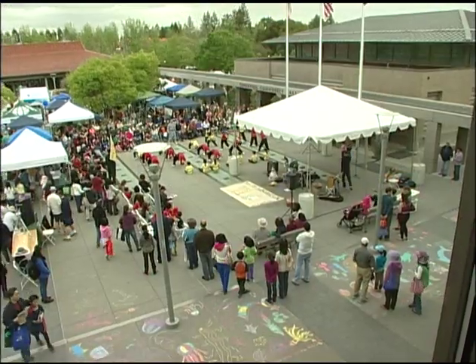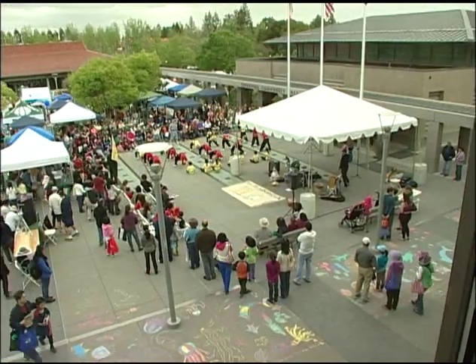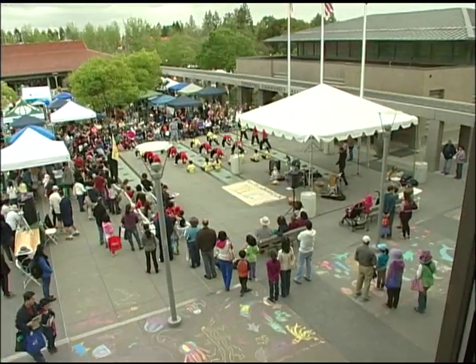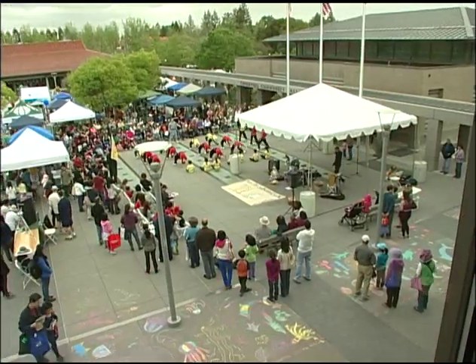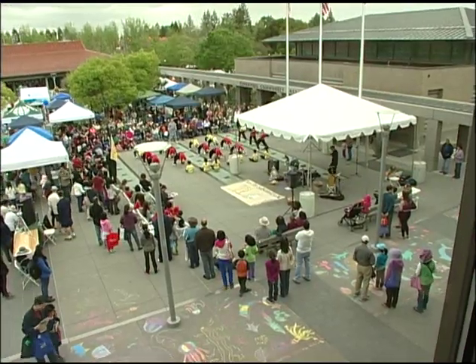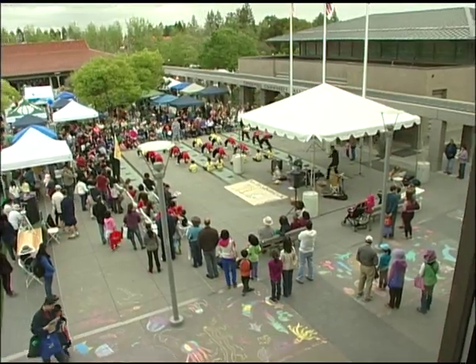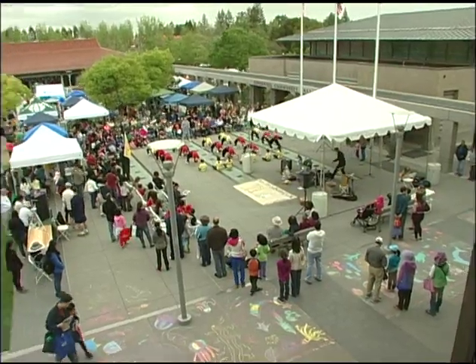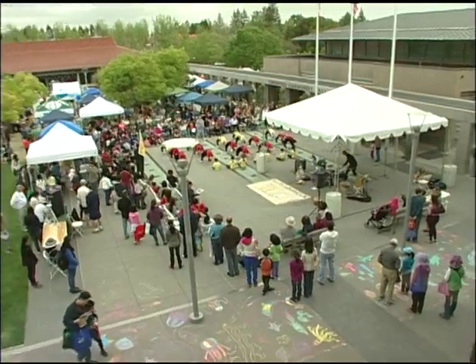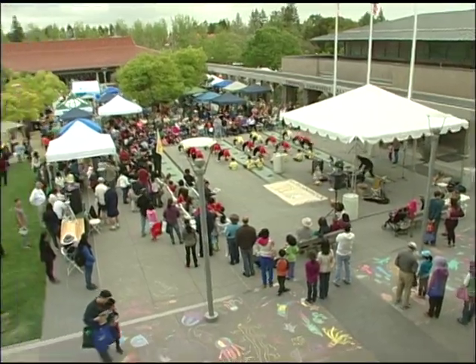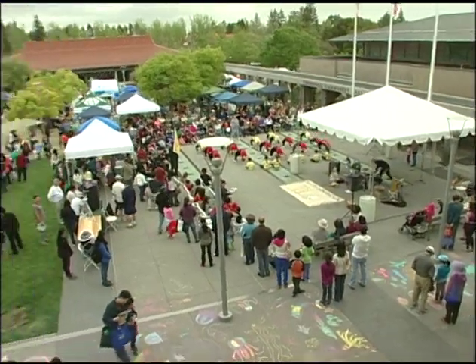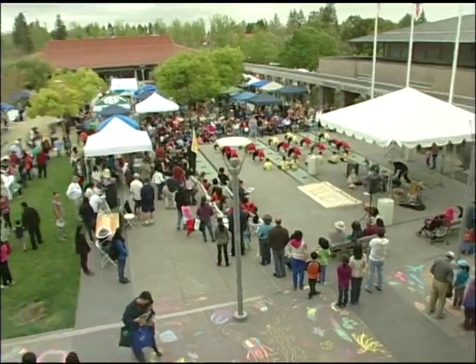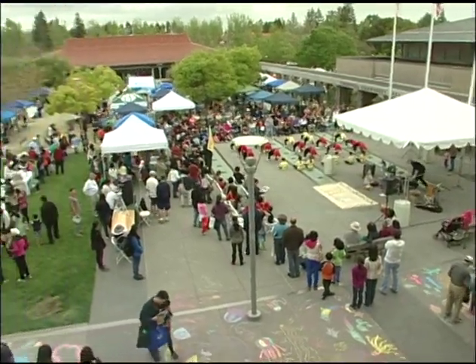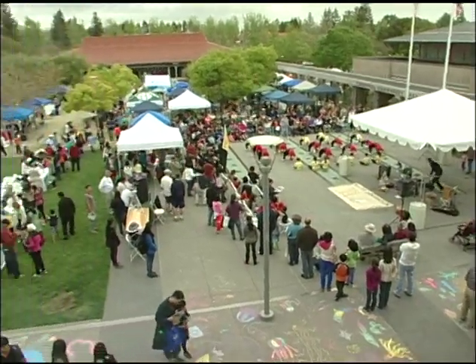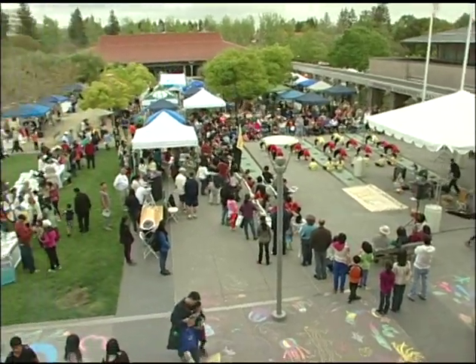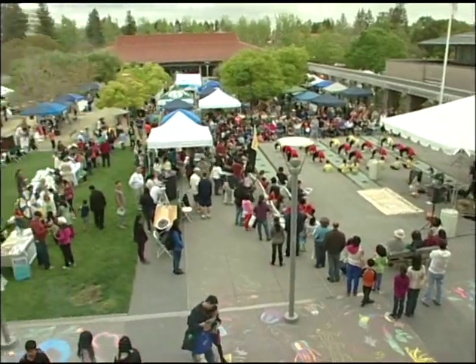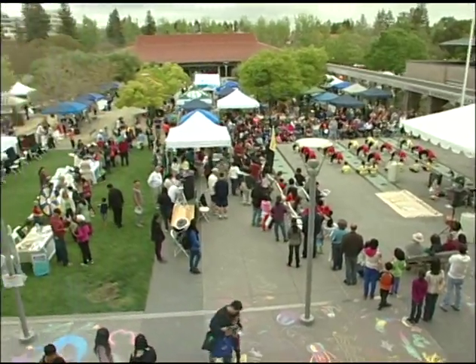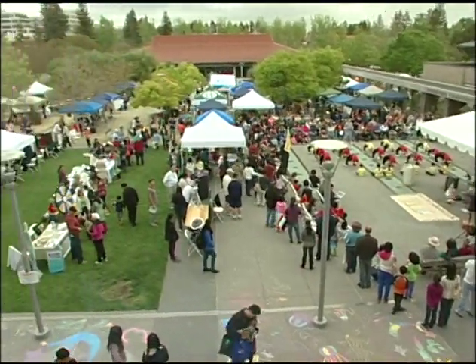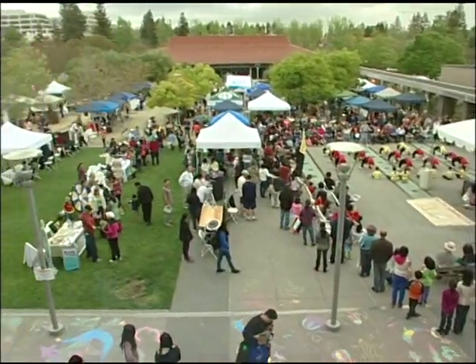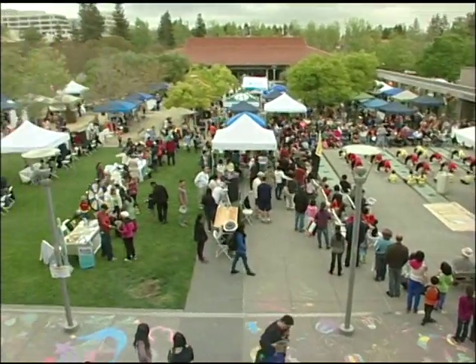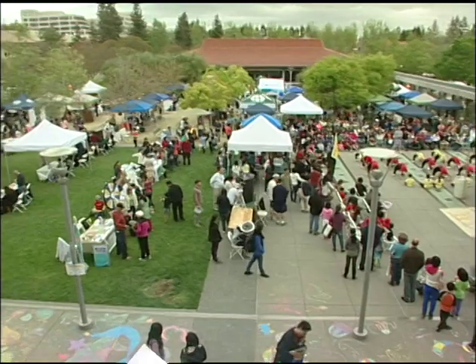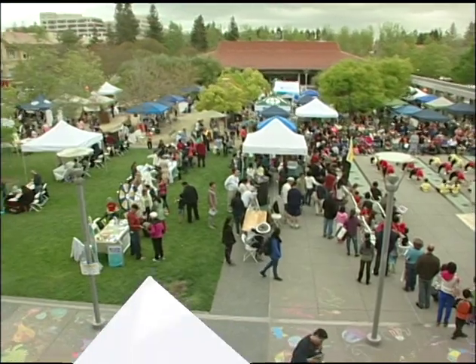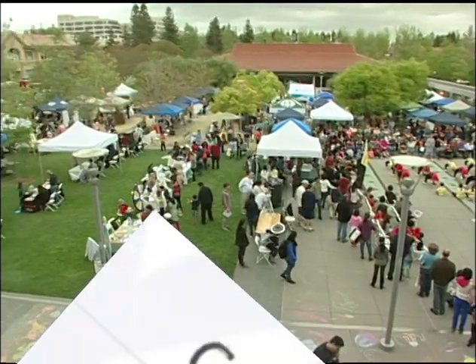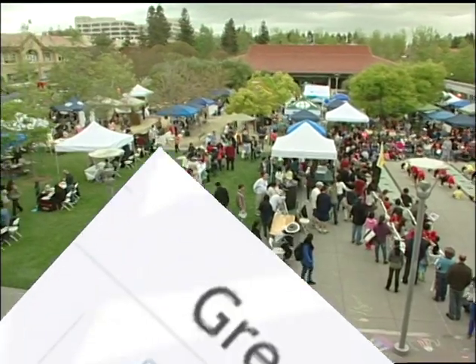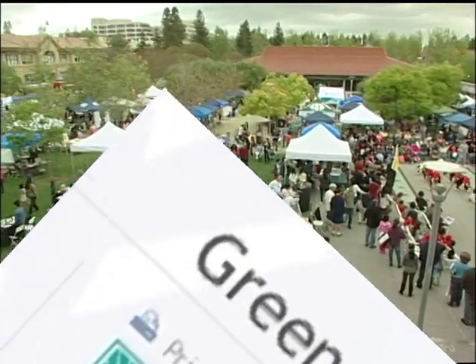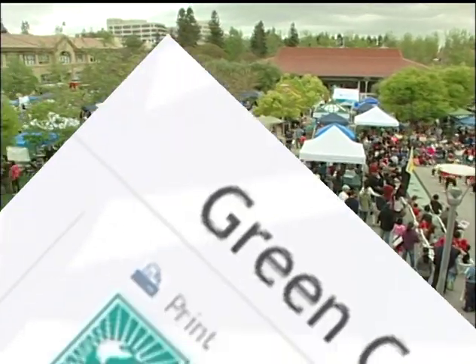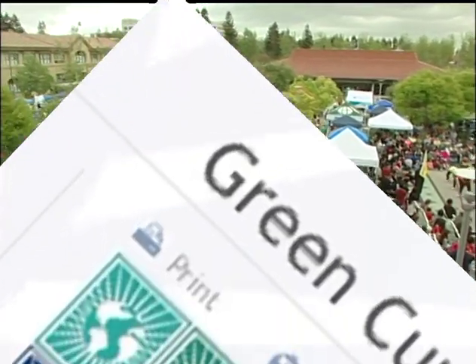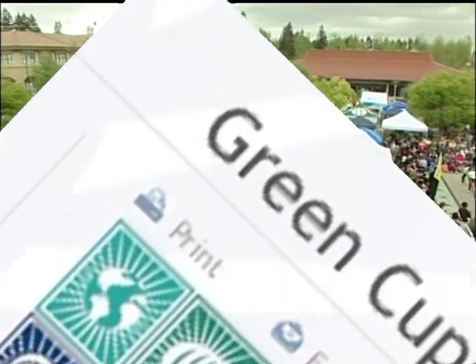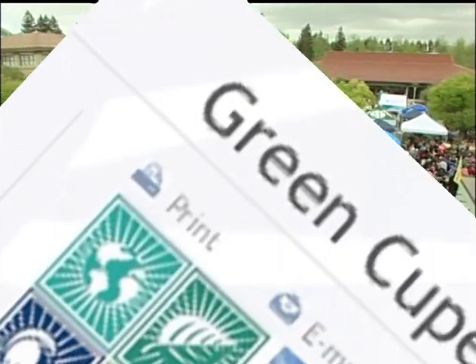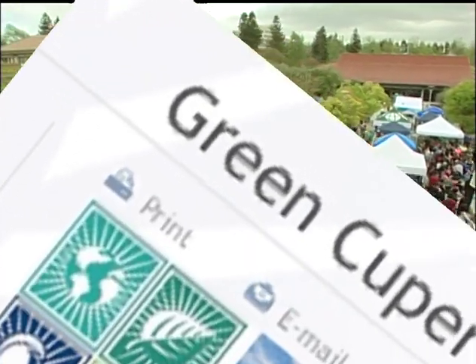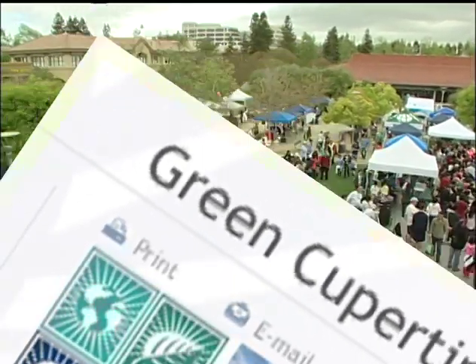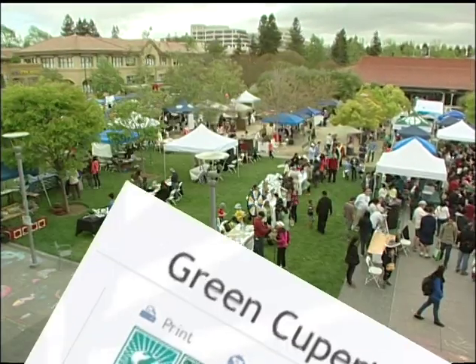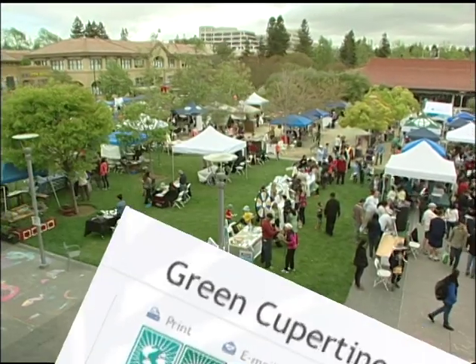For more information about this and other programs that can help you keep Cupertino and your home green, visit Cupertino.org/green.